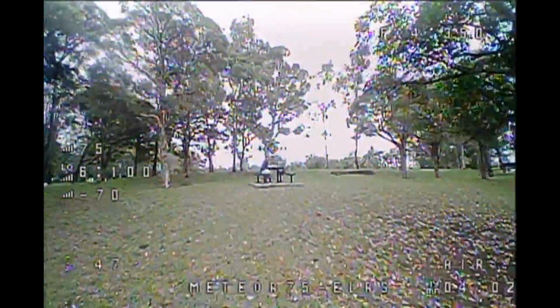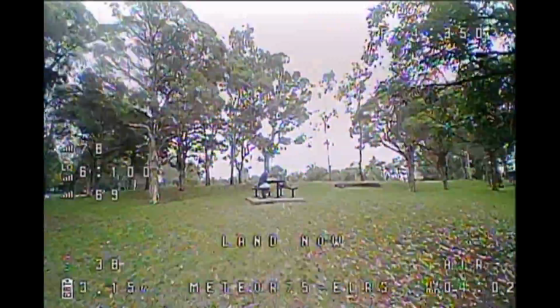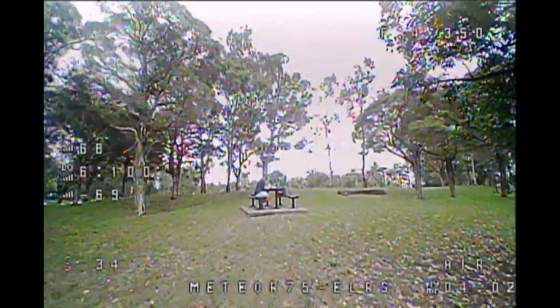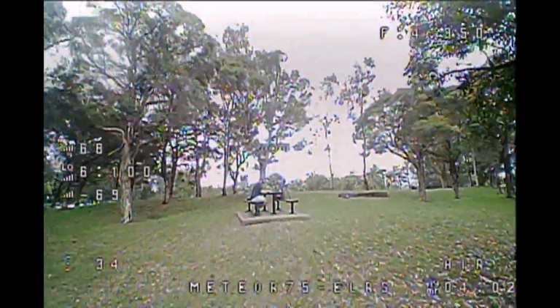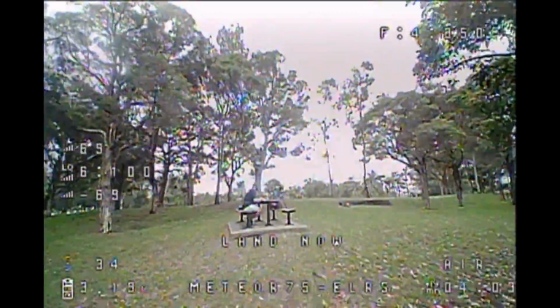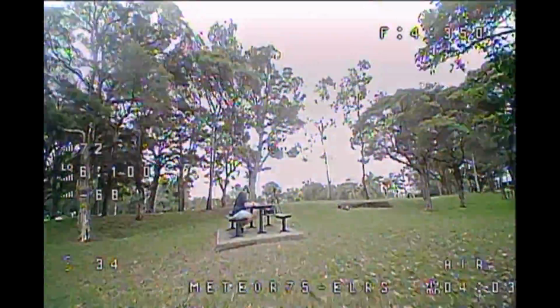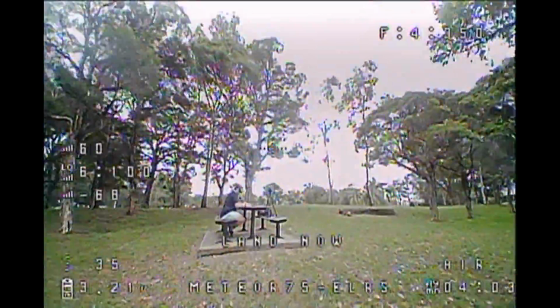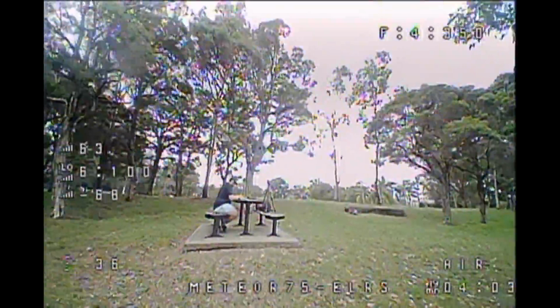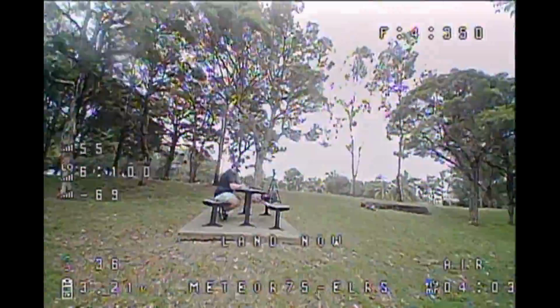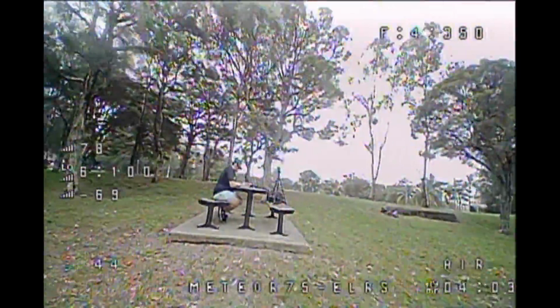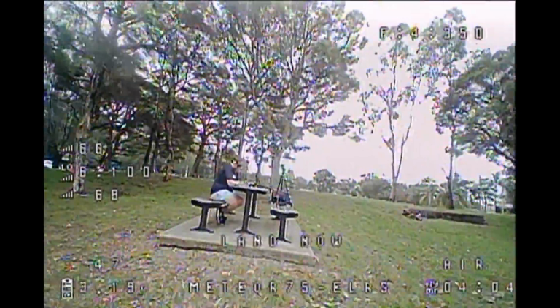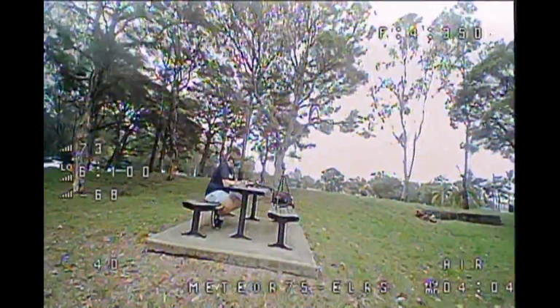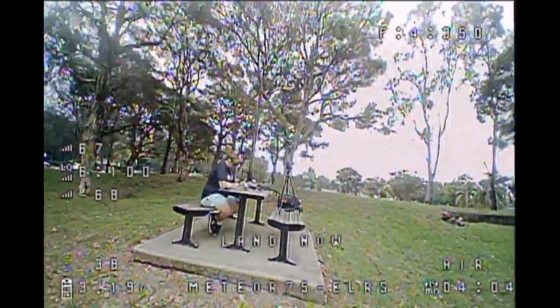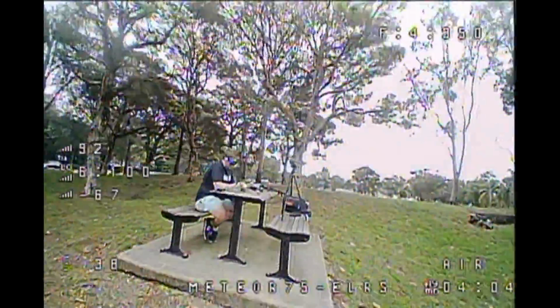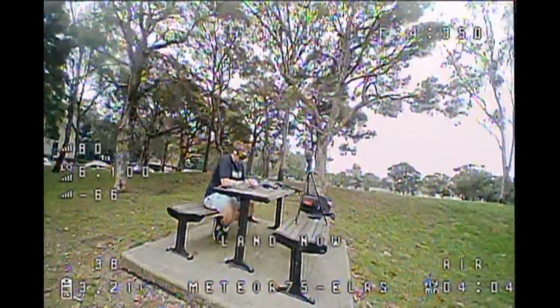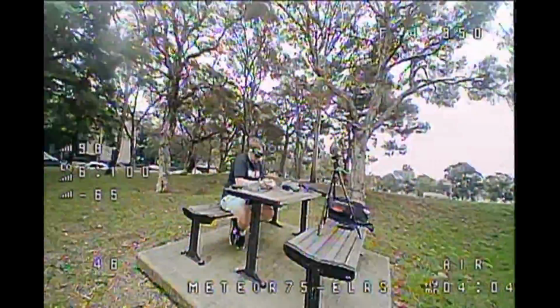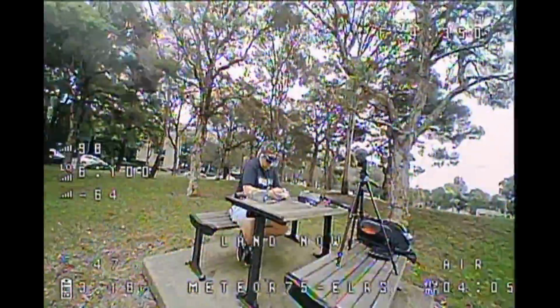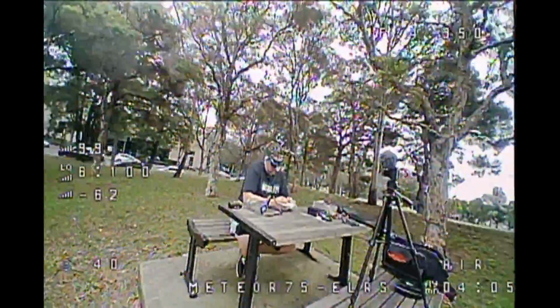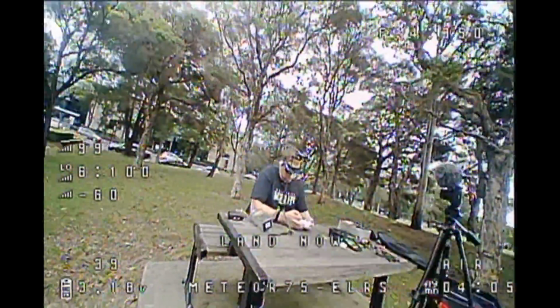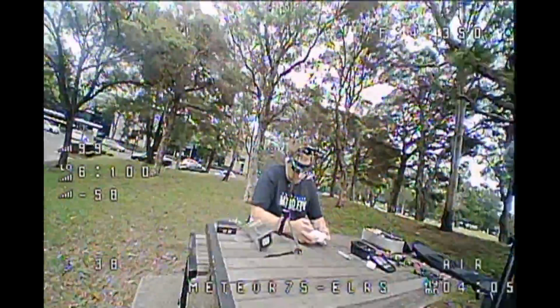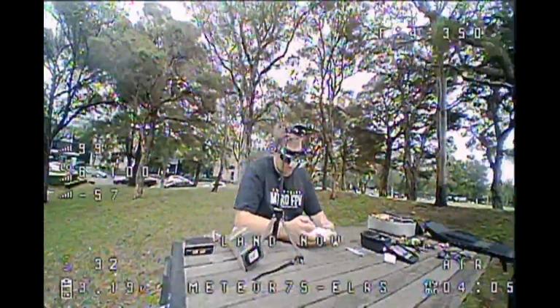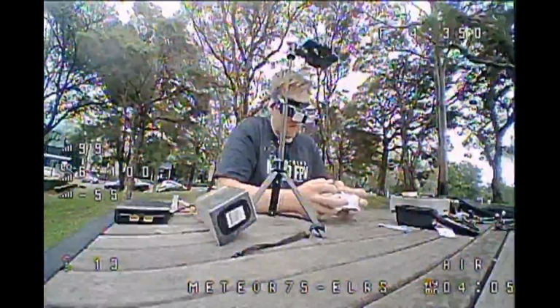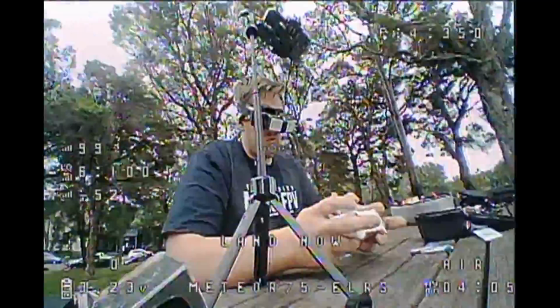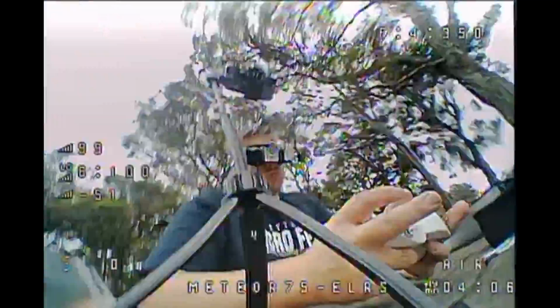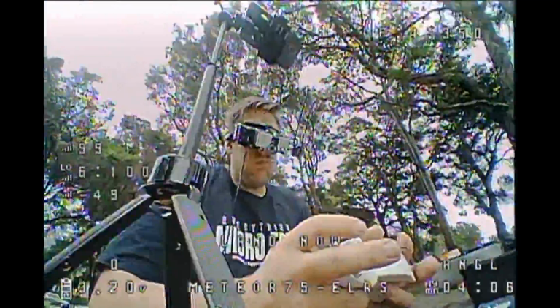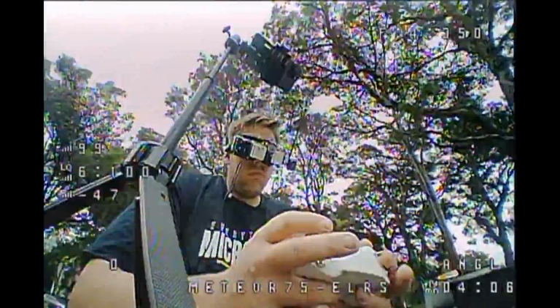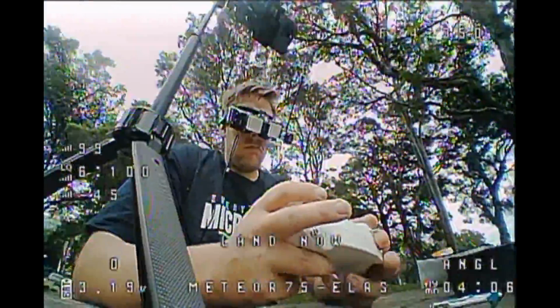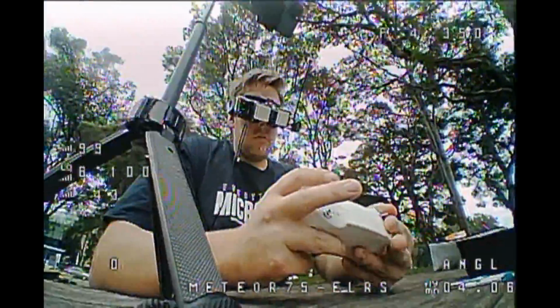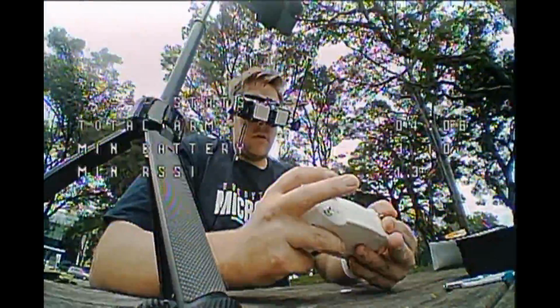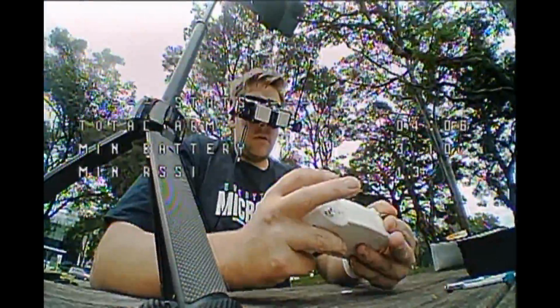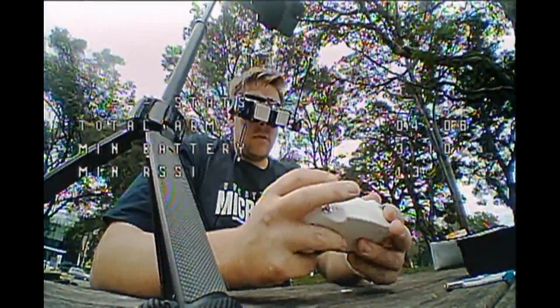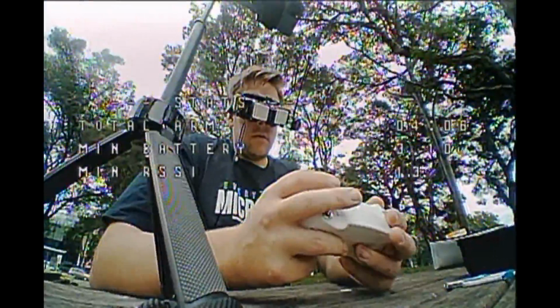So that's everything from me — I'm Darian from Everything Micro FPV. Like and subscribe if you enjoyed it, and until next time, don't forget to send it.